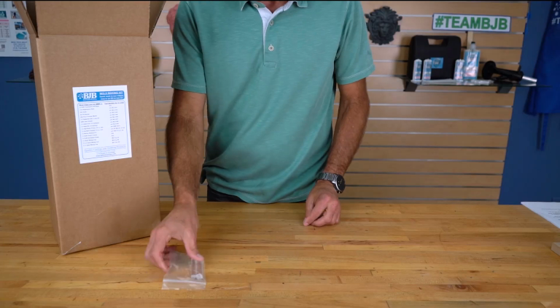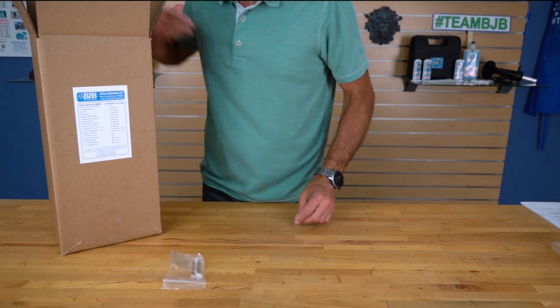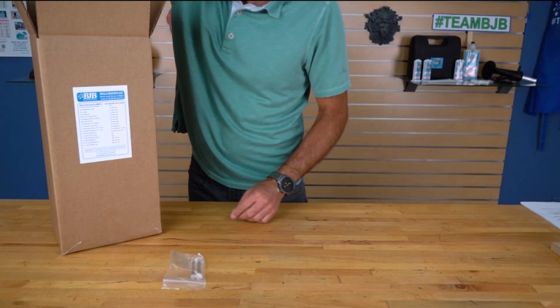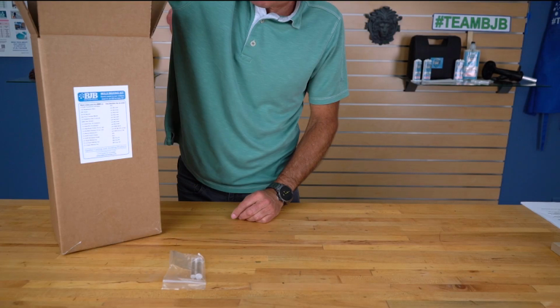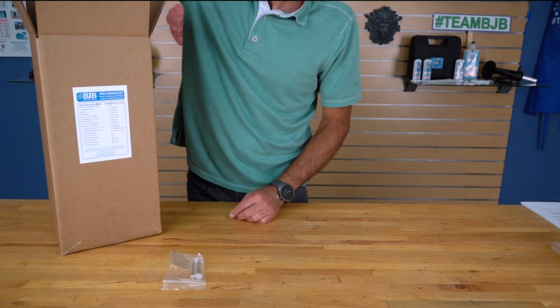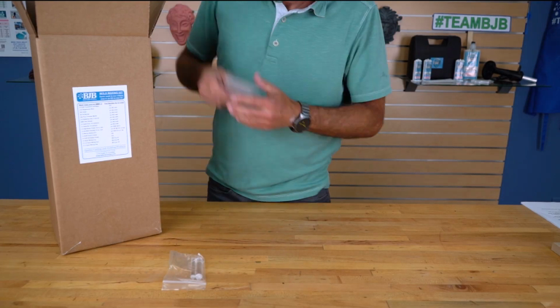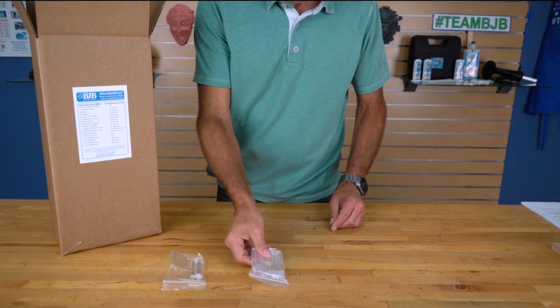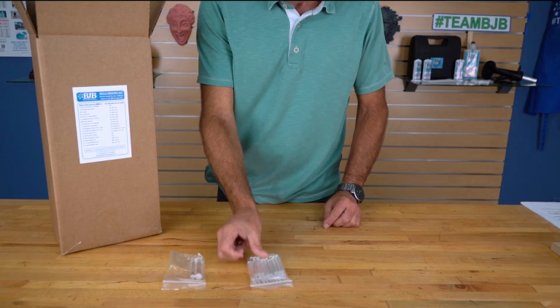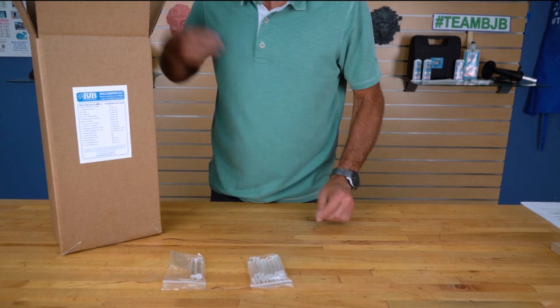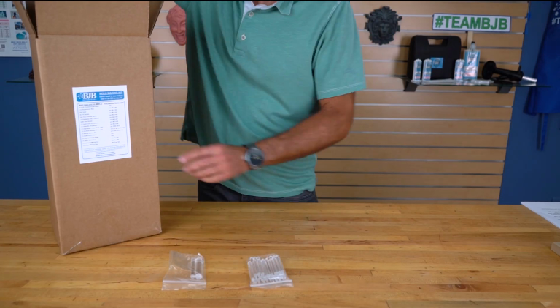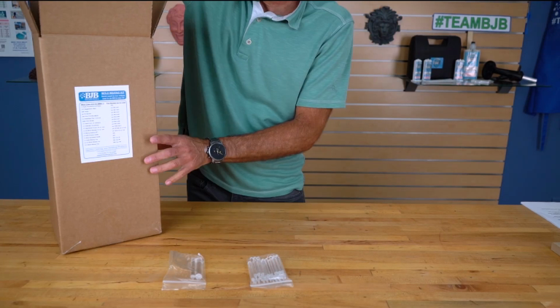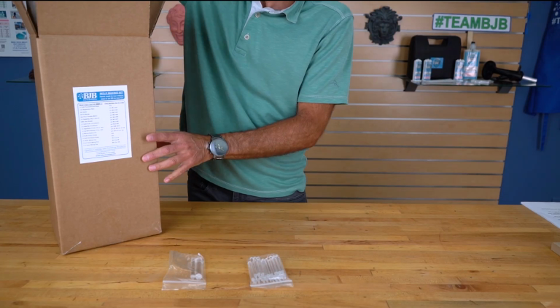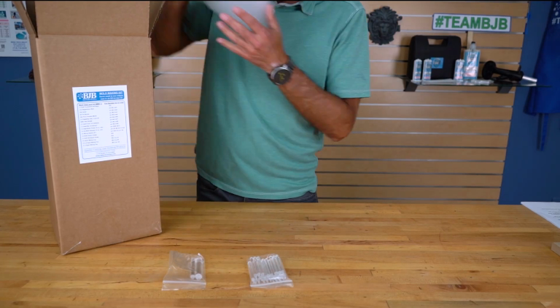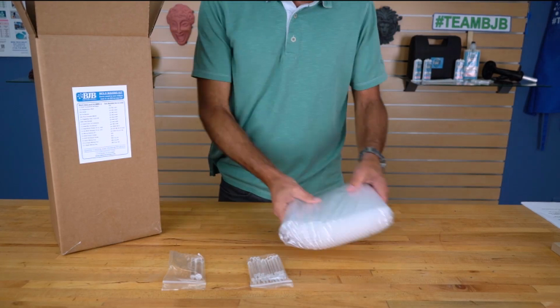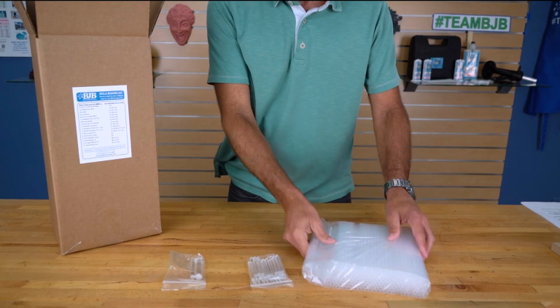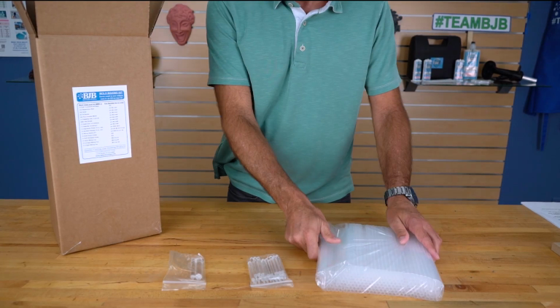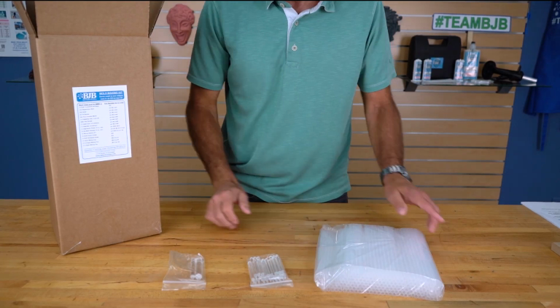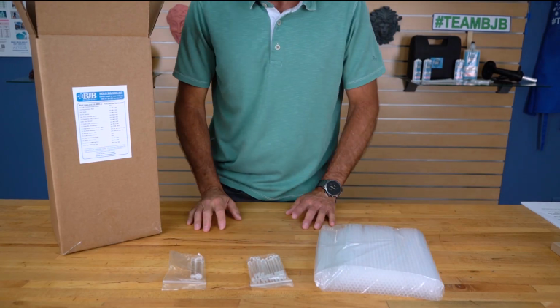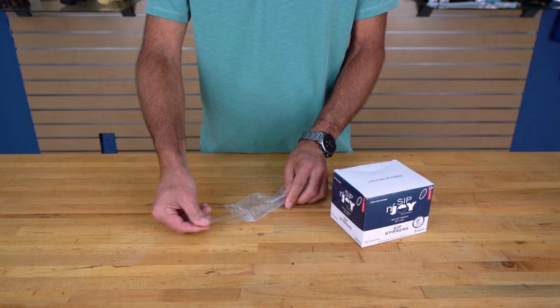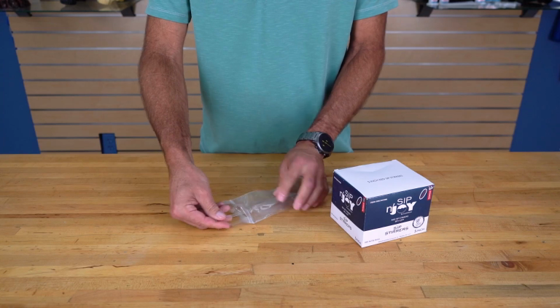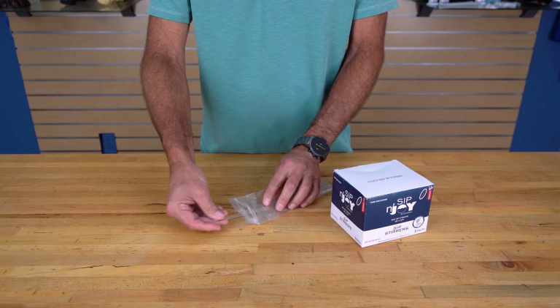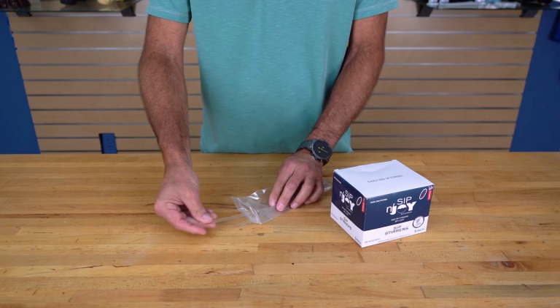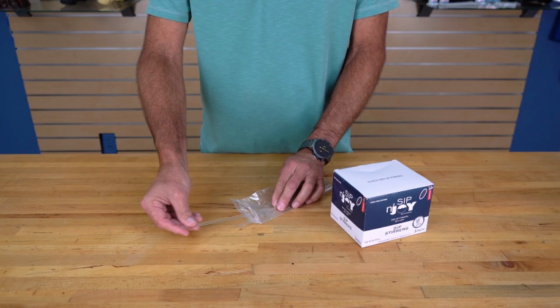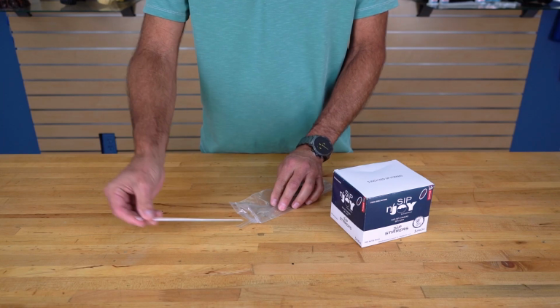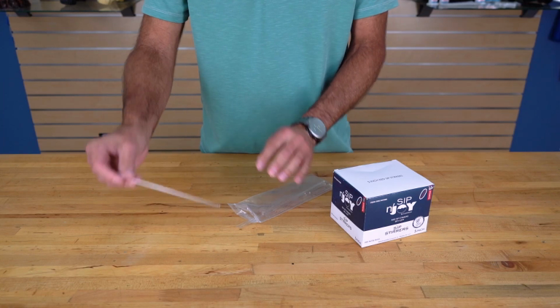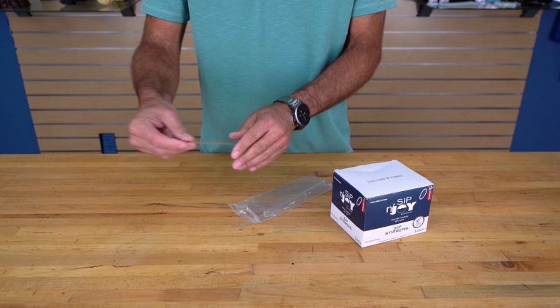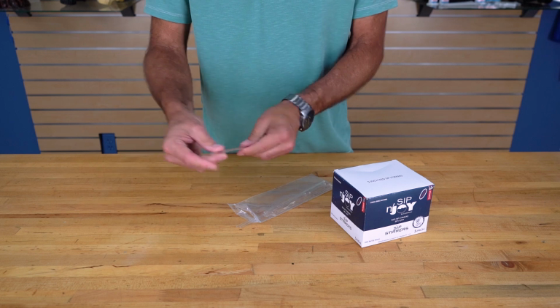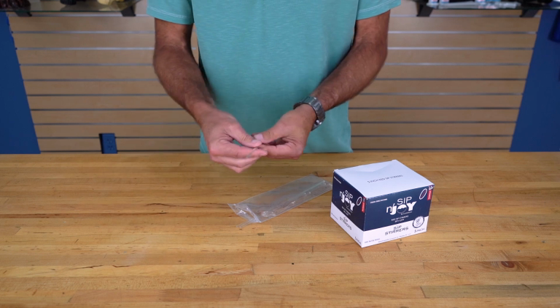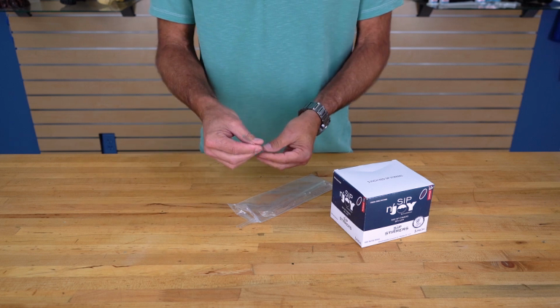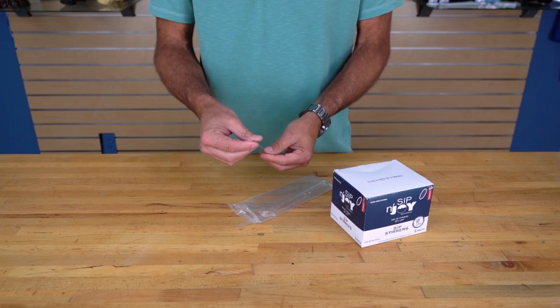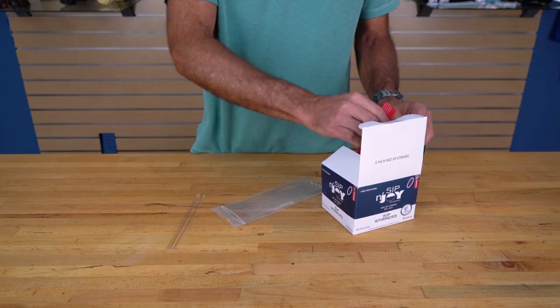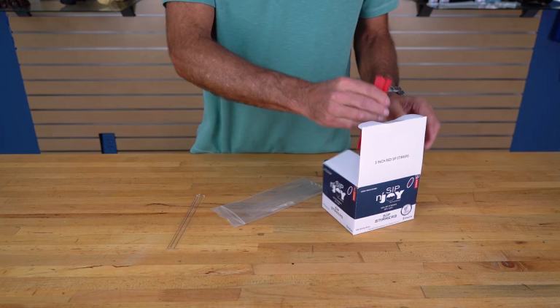These products, as well as our other mold kit components, can be purchased separately outside of our mold making kit.